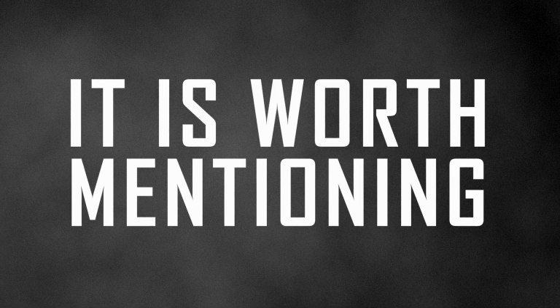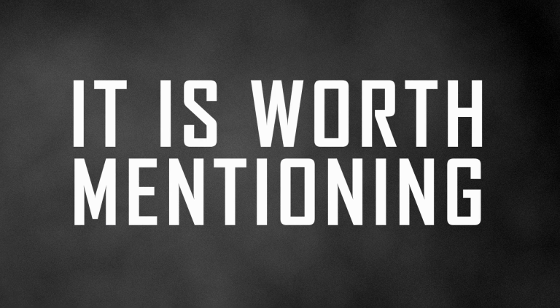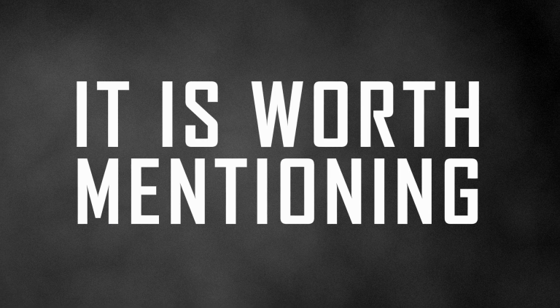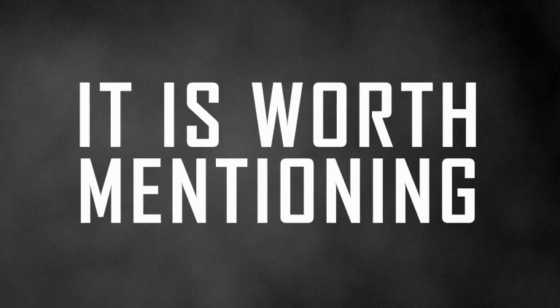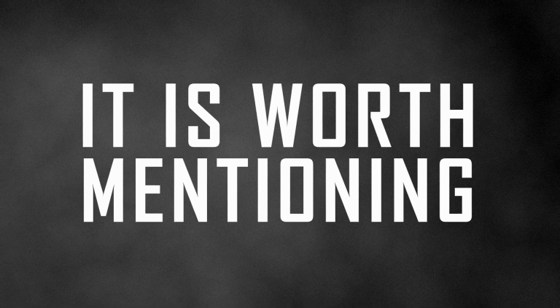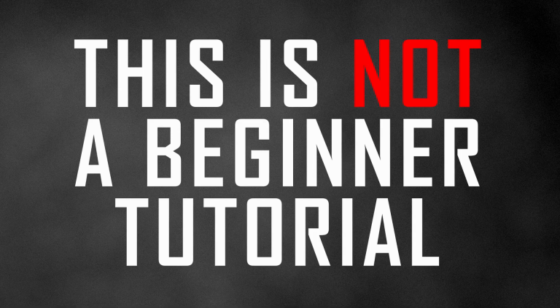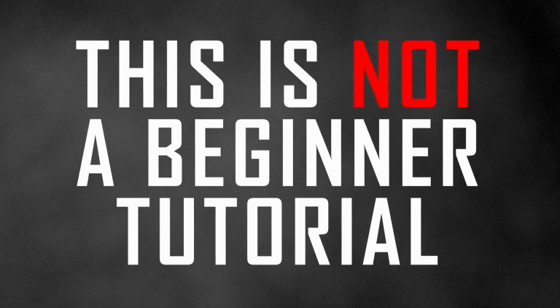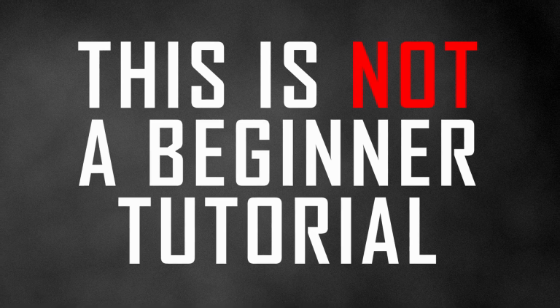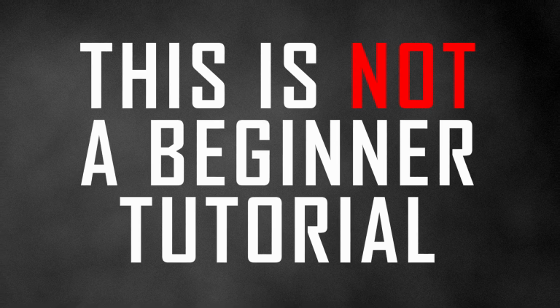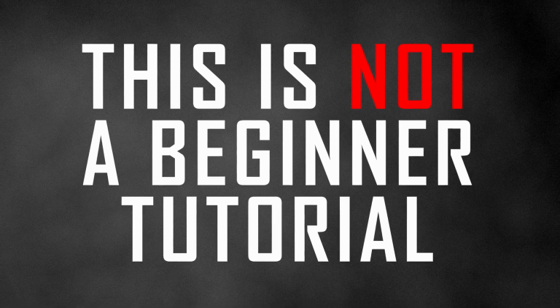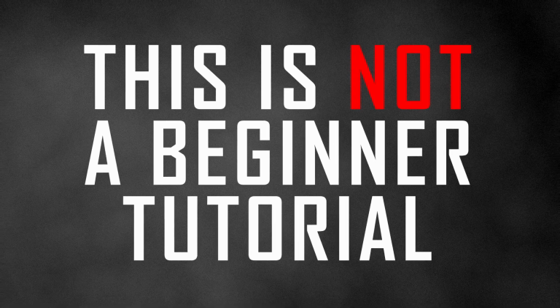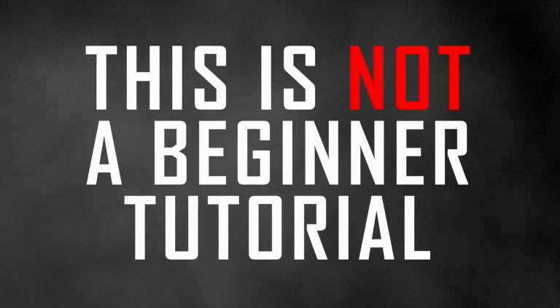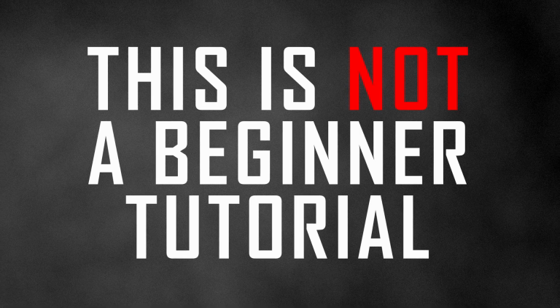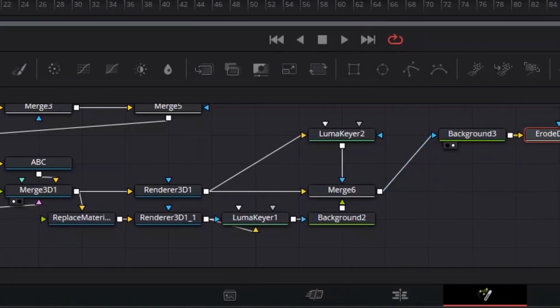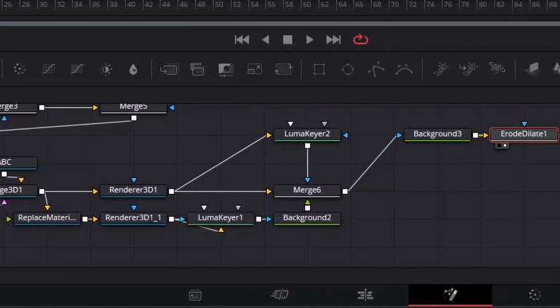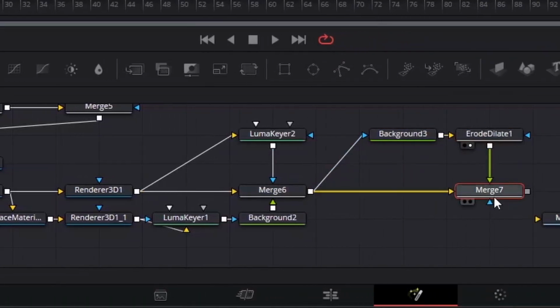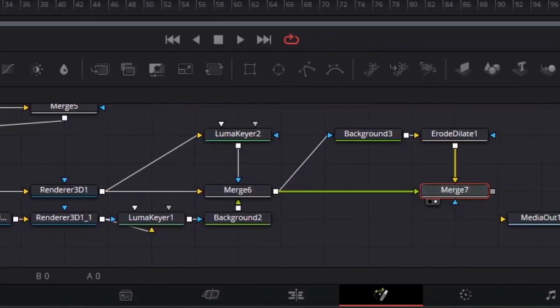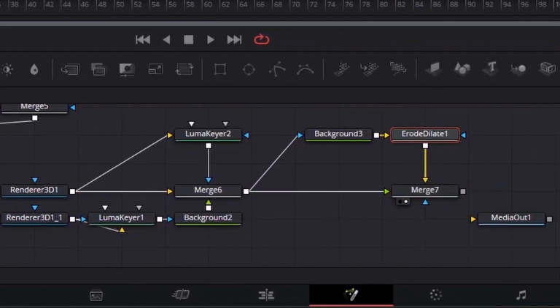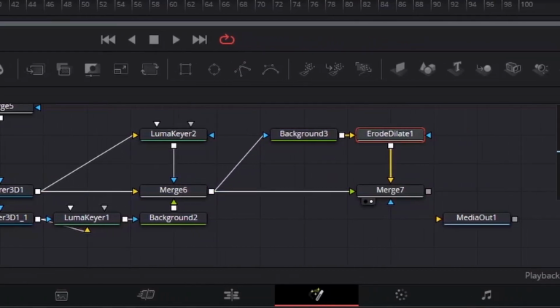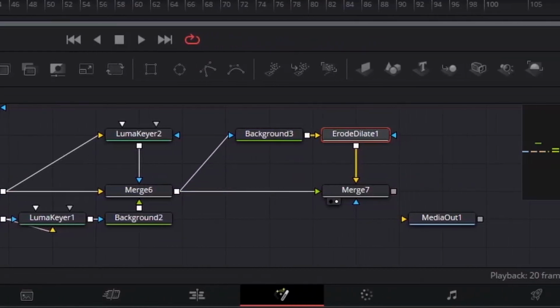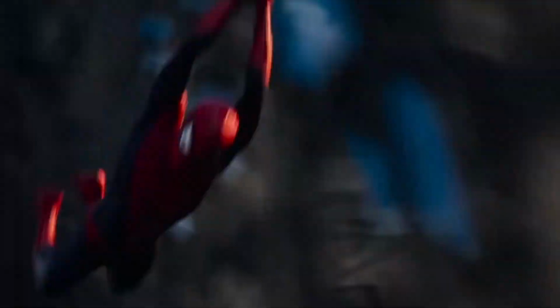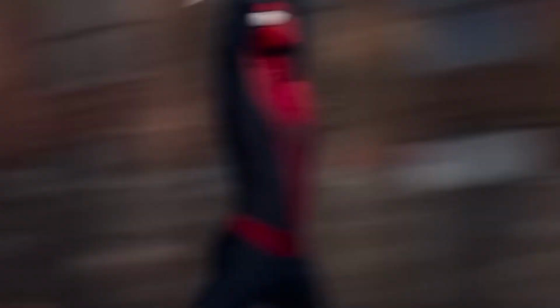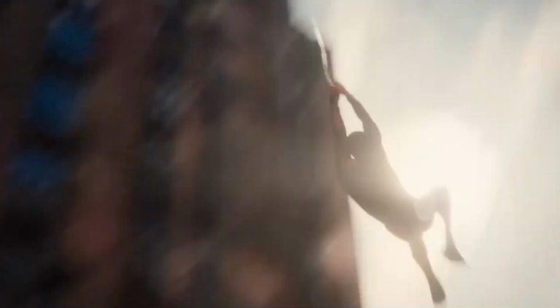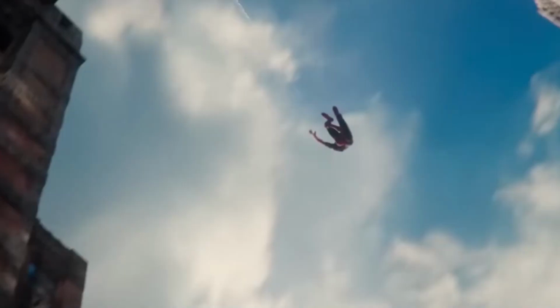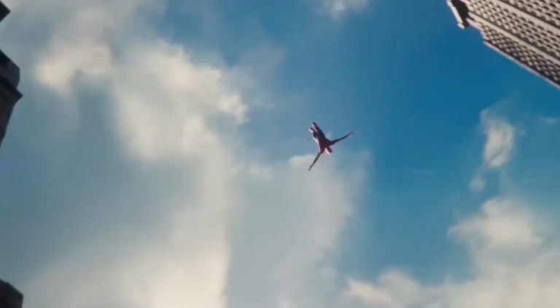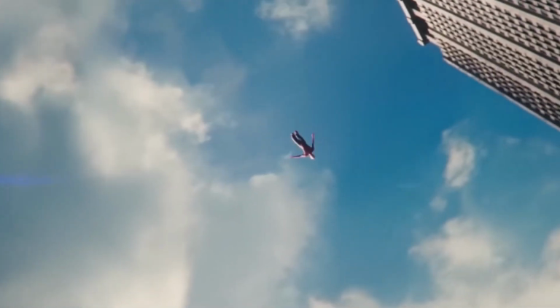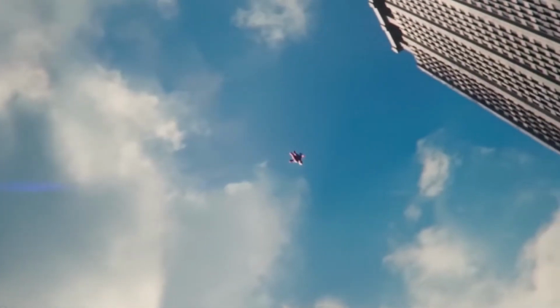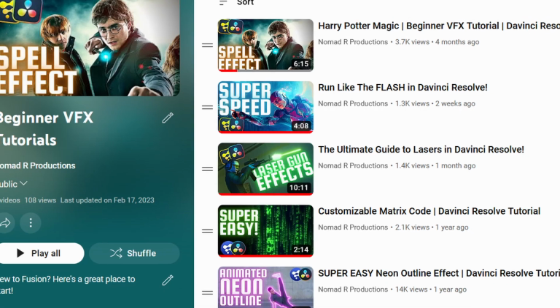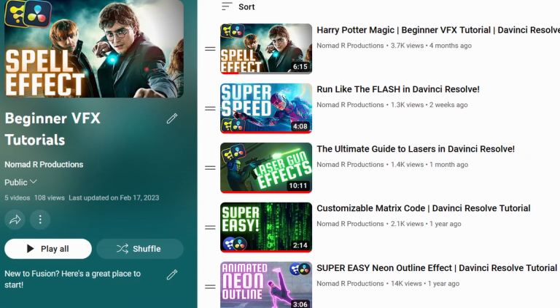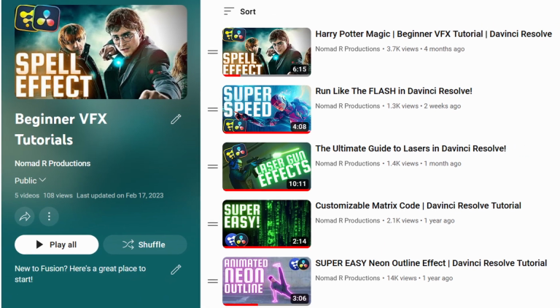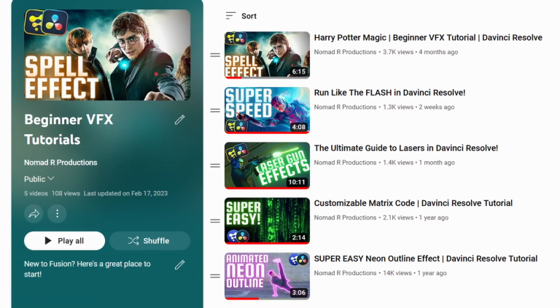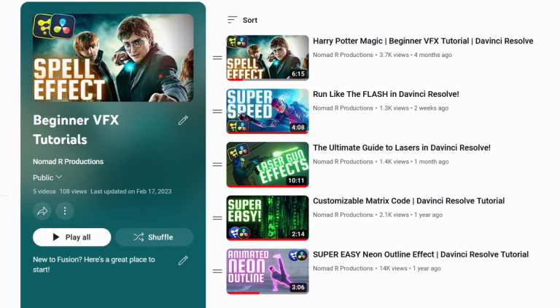It is worth mentioning that this is not a beginner tutorial, so if this is your first time opening Fusion, you might want to swing on down over to my beginner tutorials playlist.